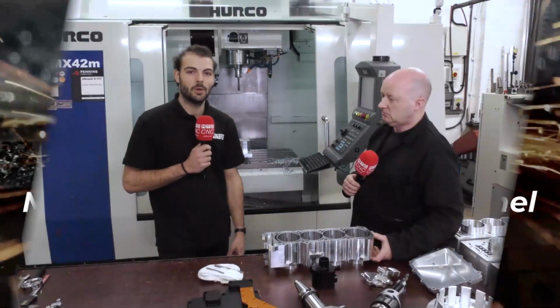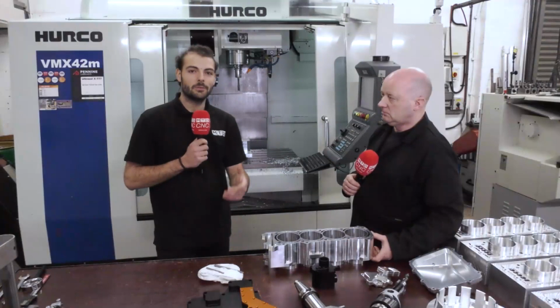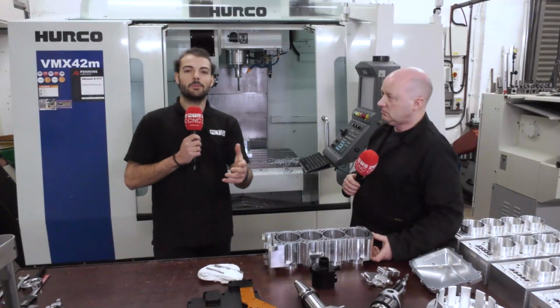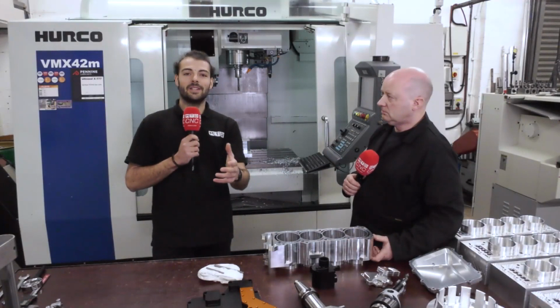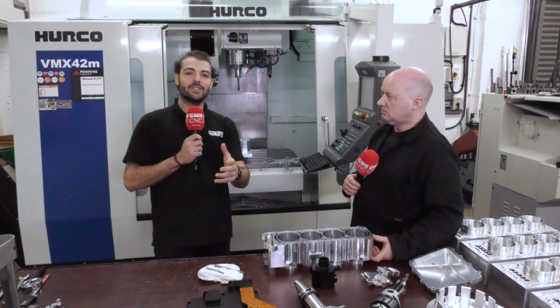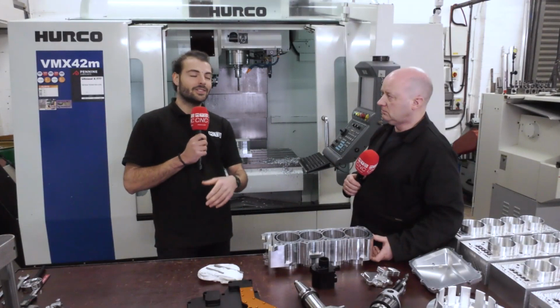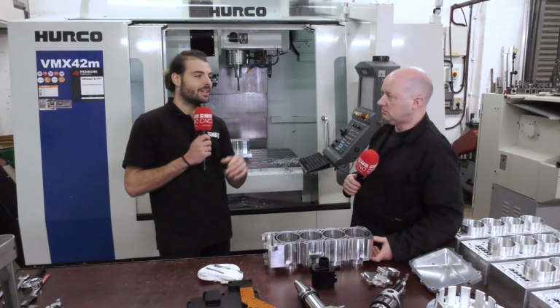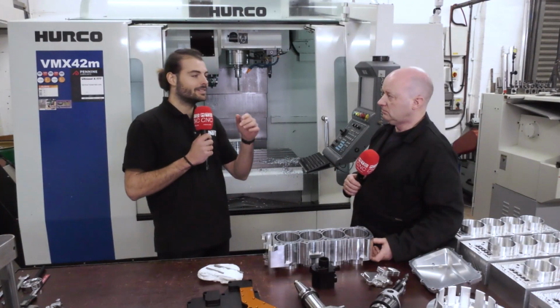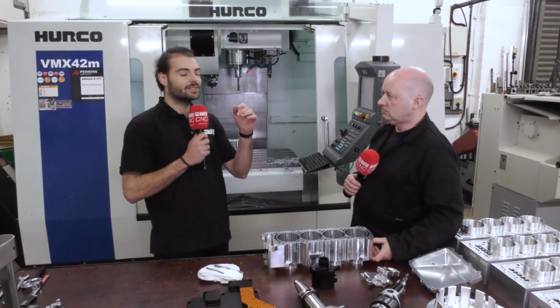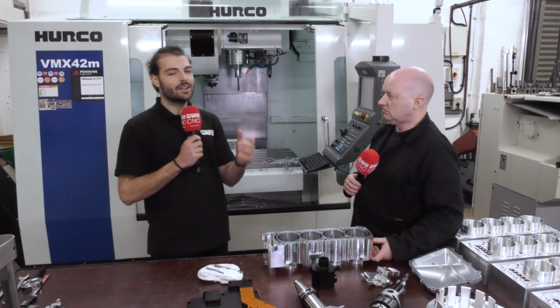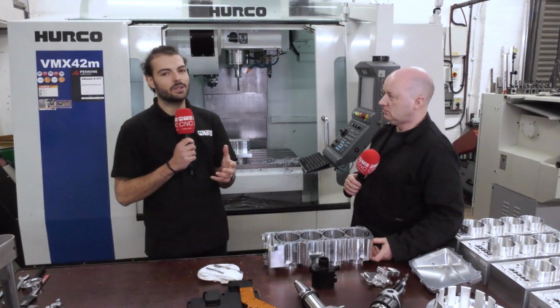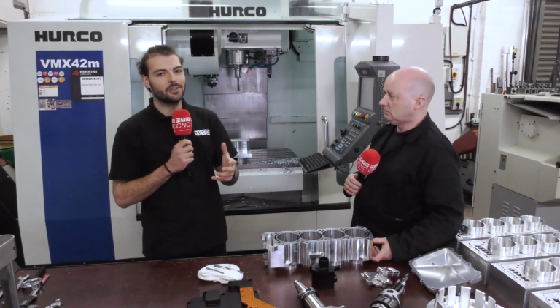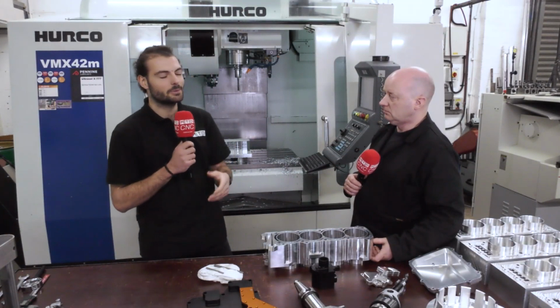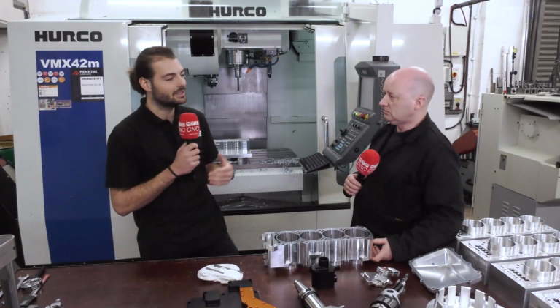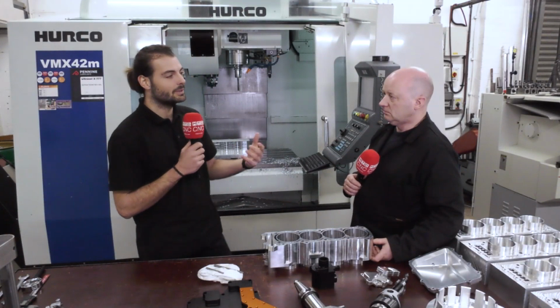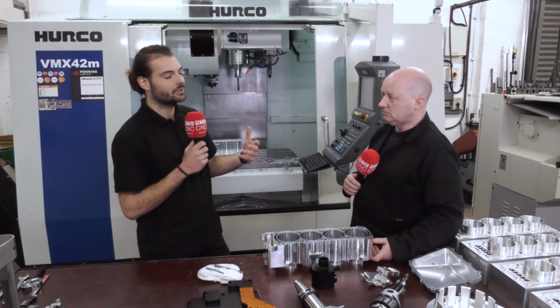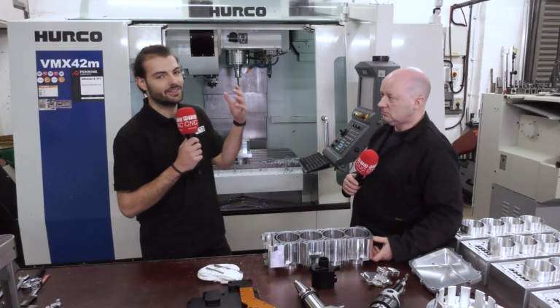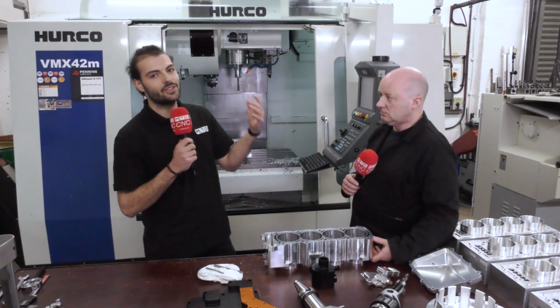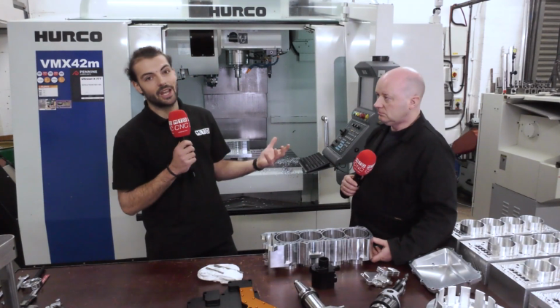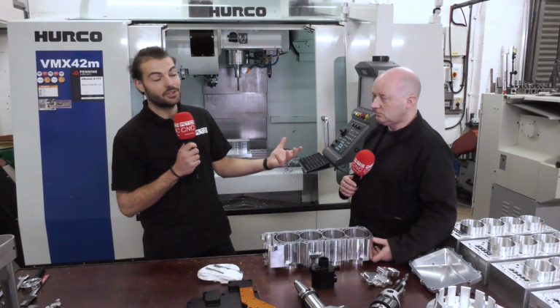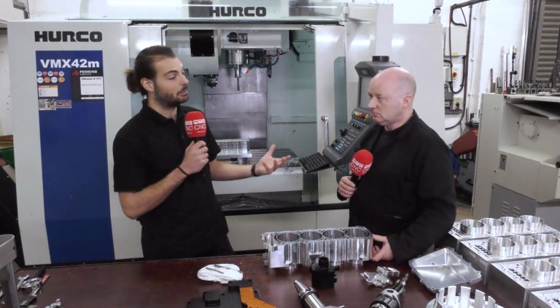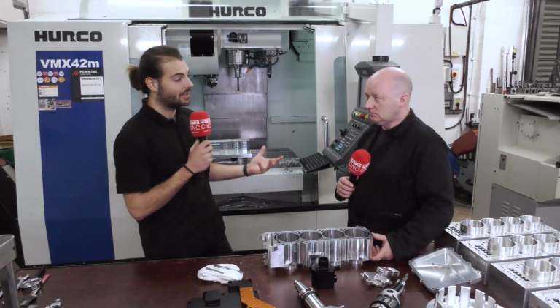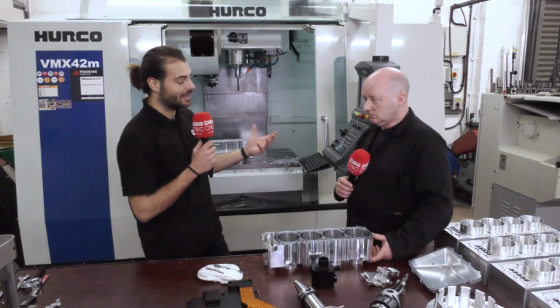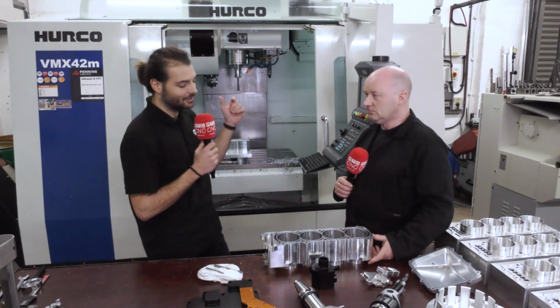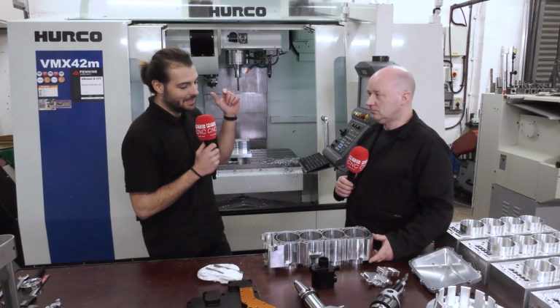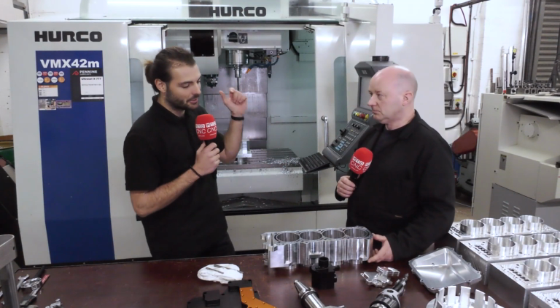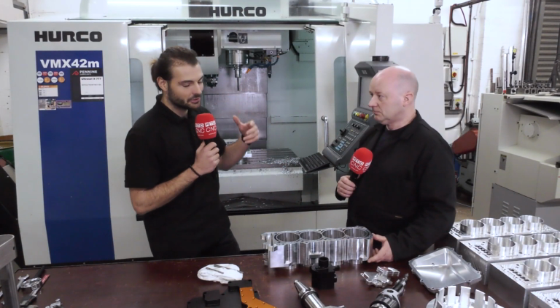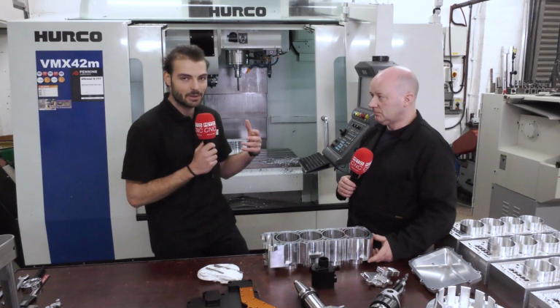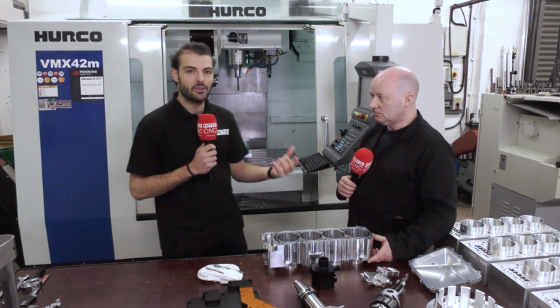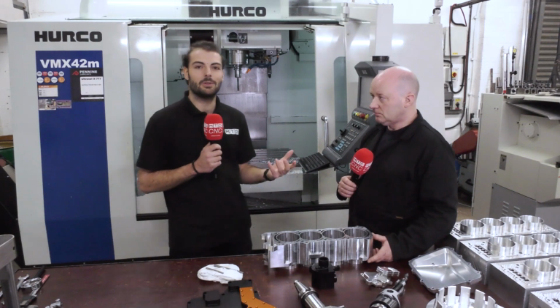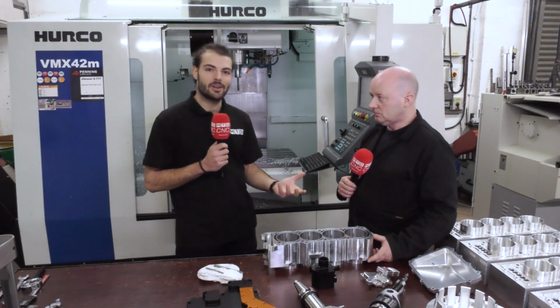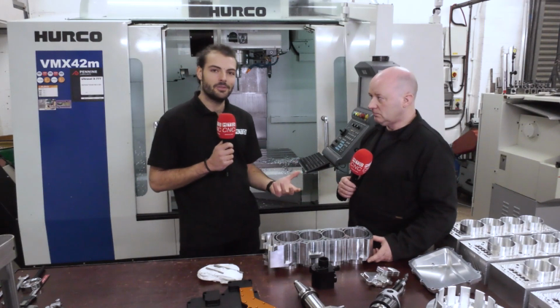Welcome to MCD CNC. Today we're going to do something a little bit different — it's an educational piece. We're going to talk about thermal growth.